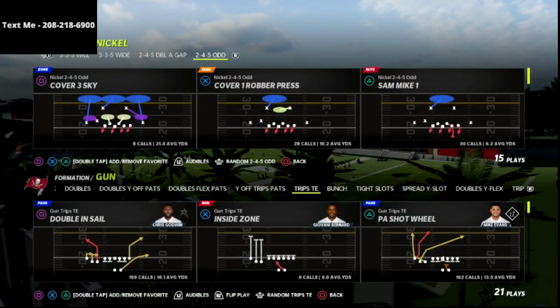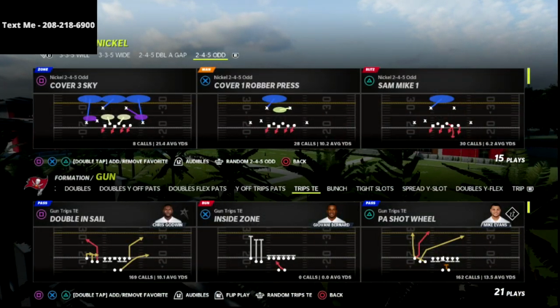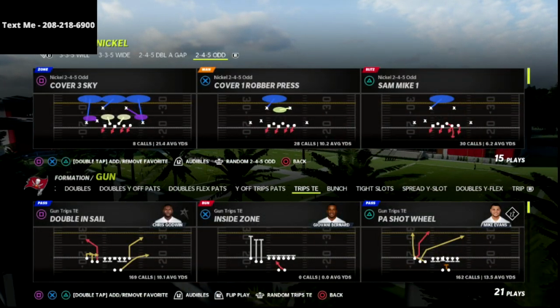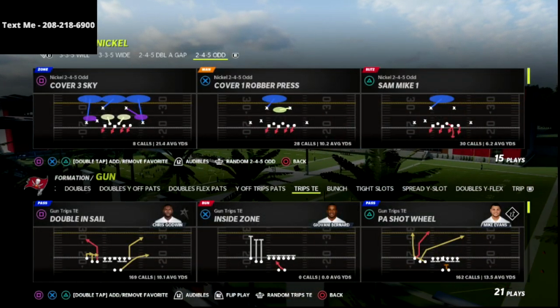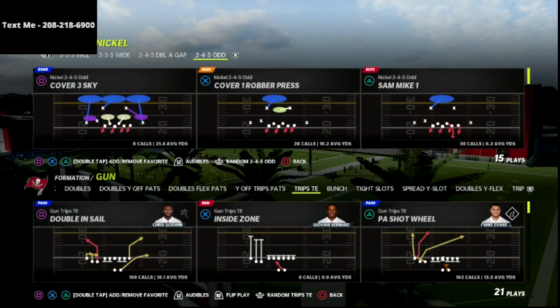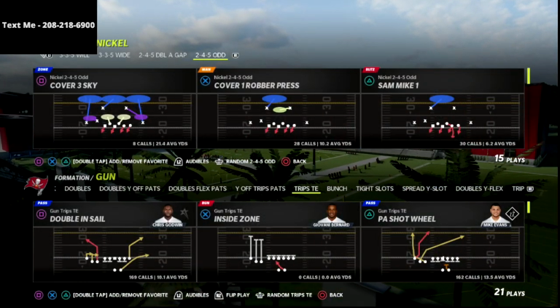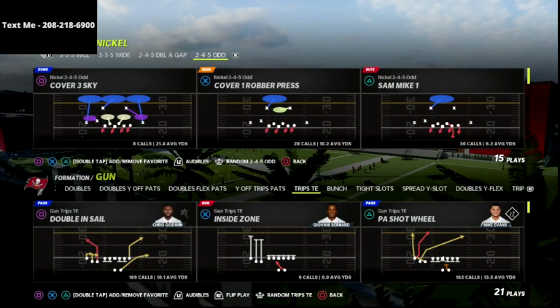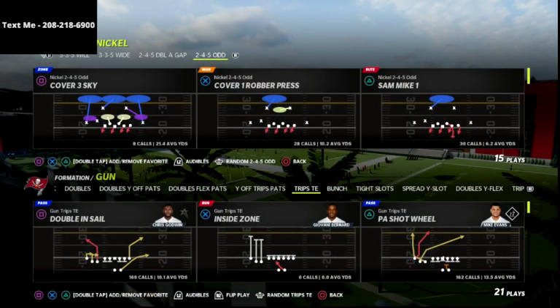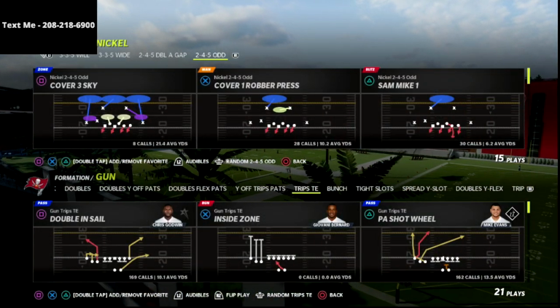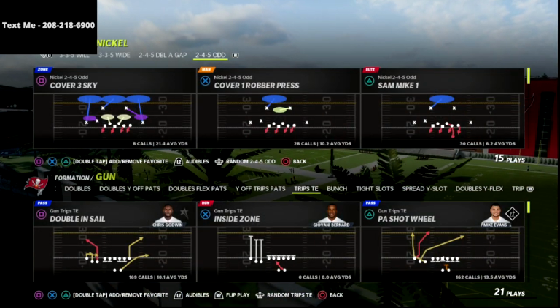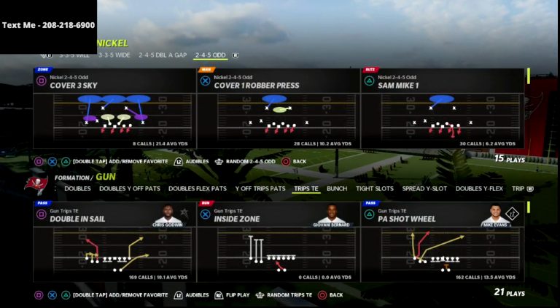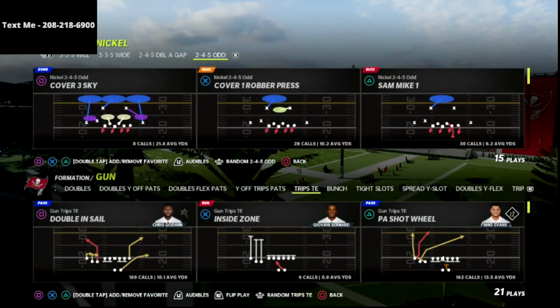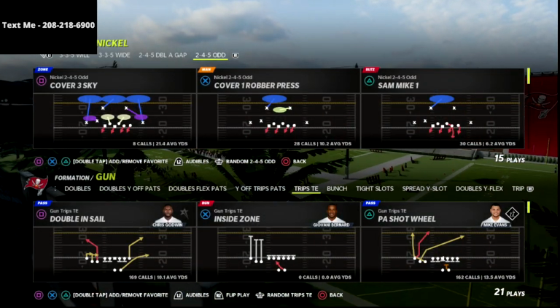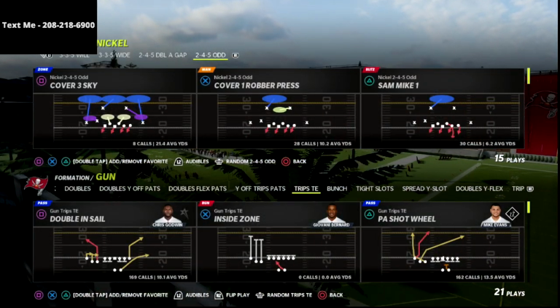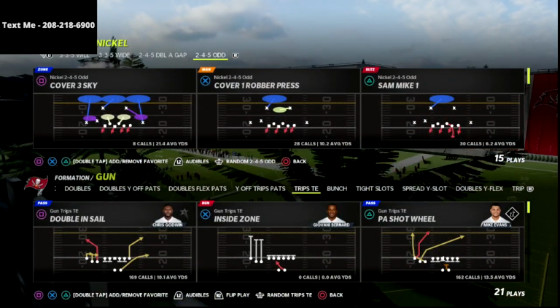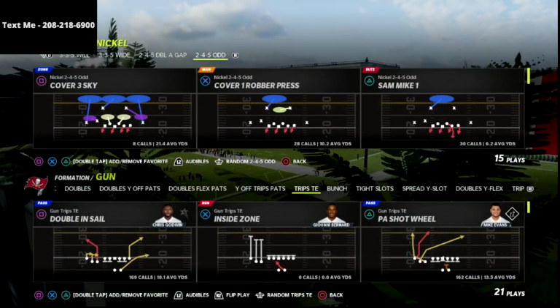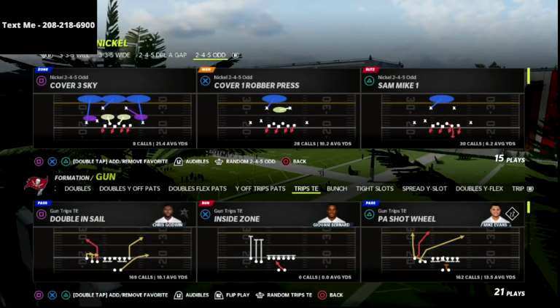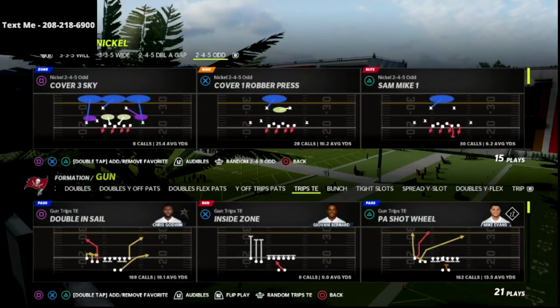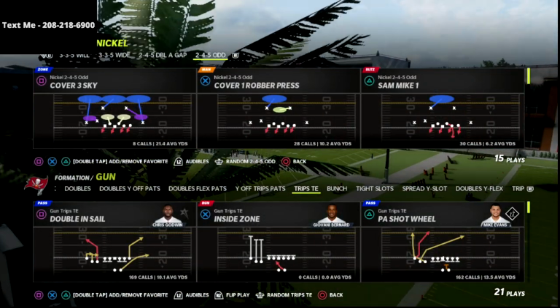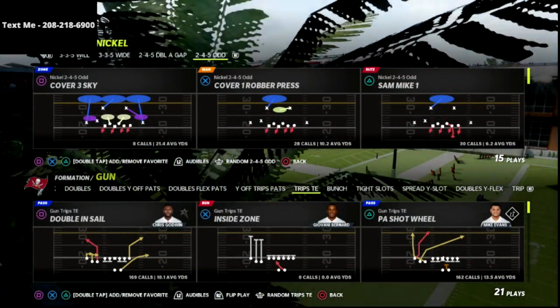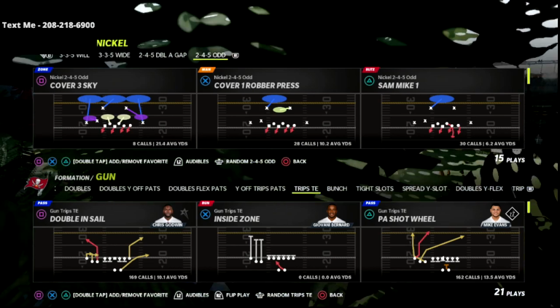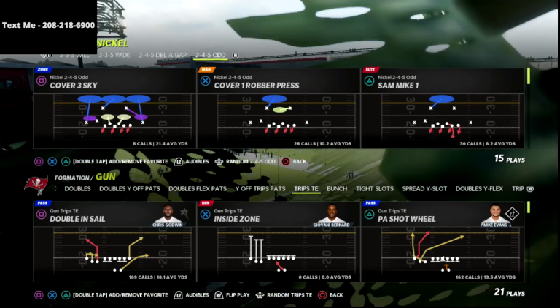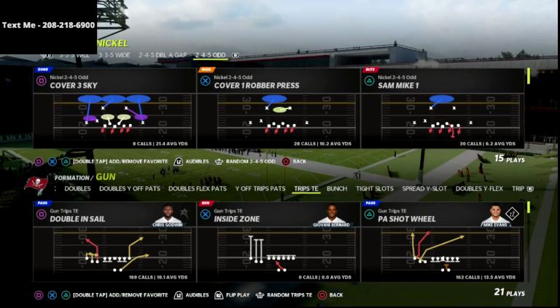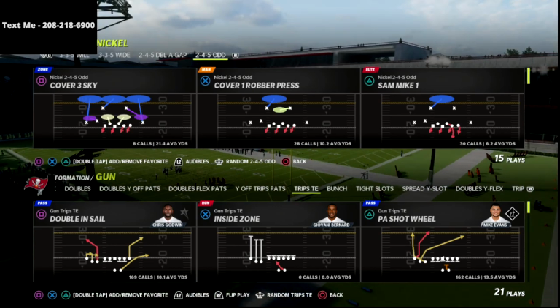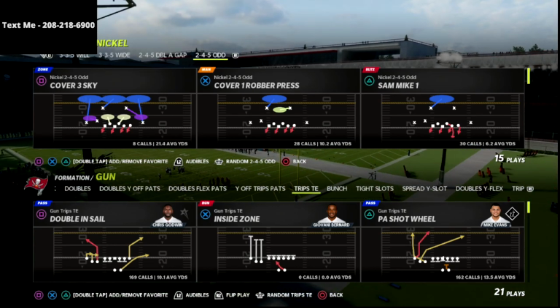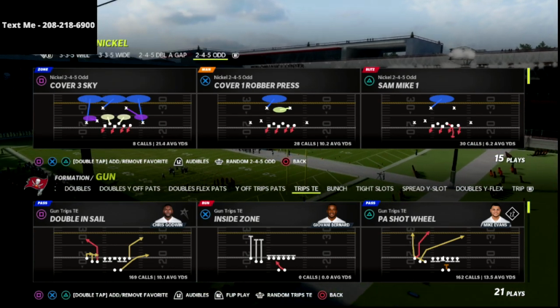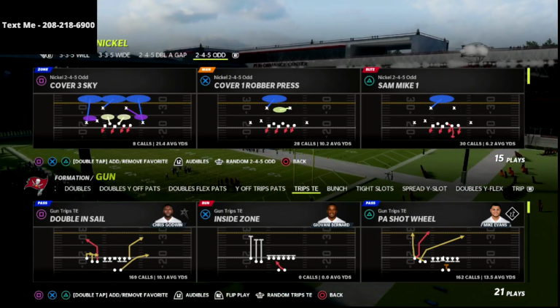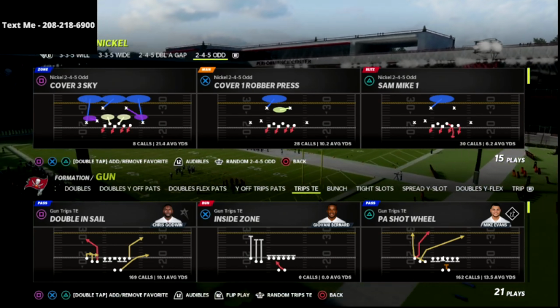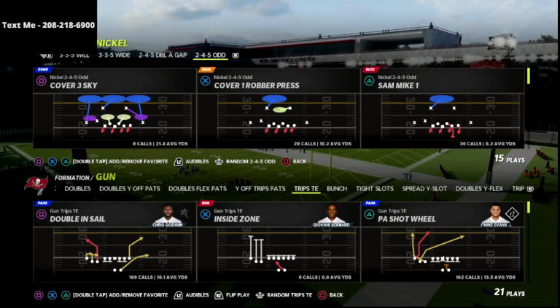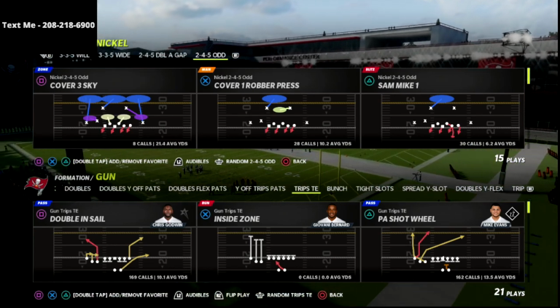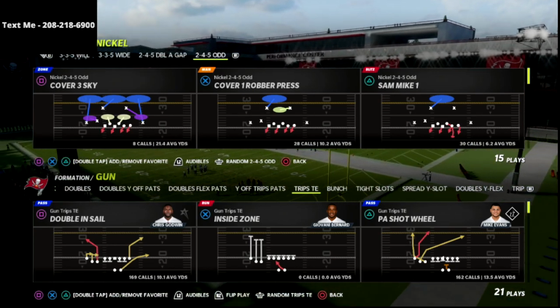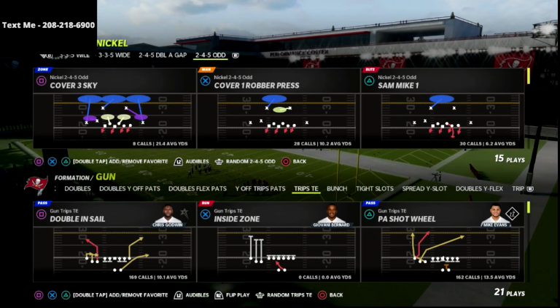In this video, I'm going to be breaking down the Trips Tied In offense. I think Trips Tied In is the best offense in the game, if ran correctly.